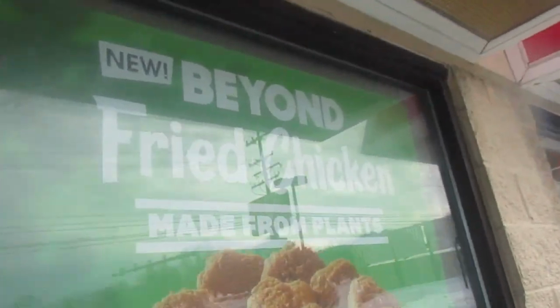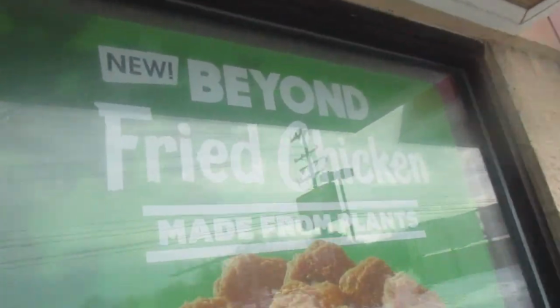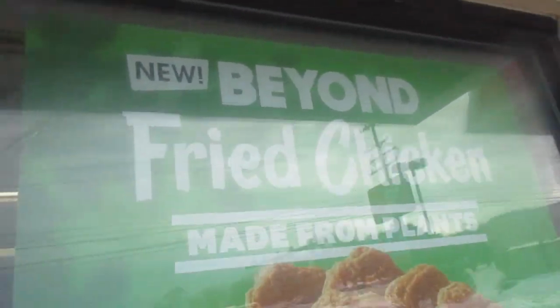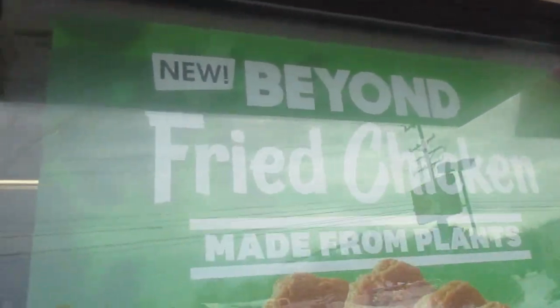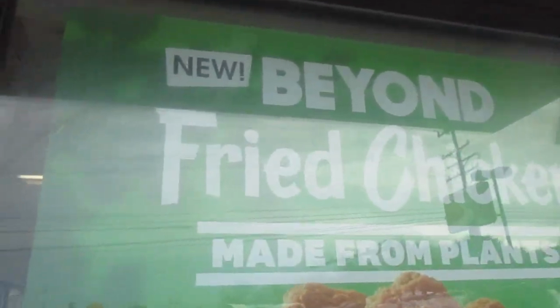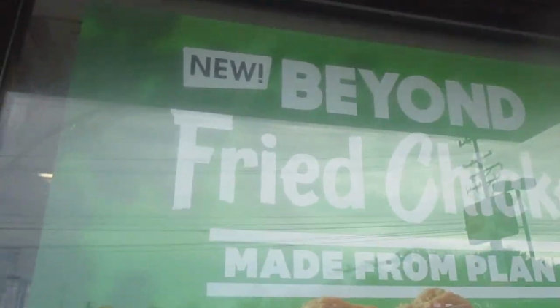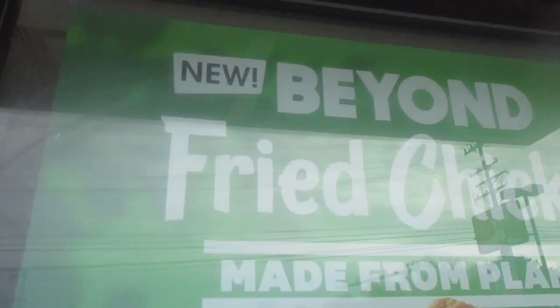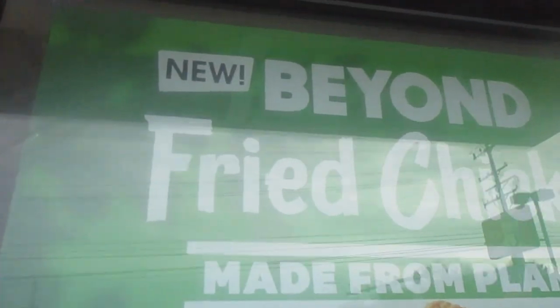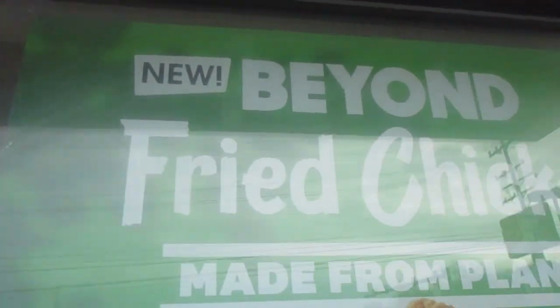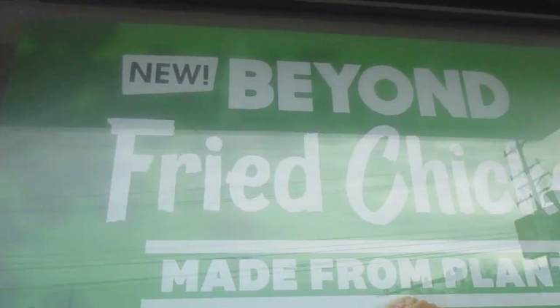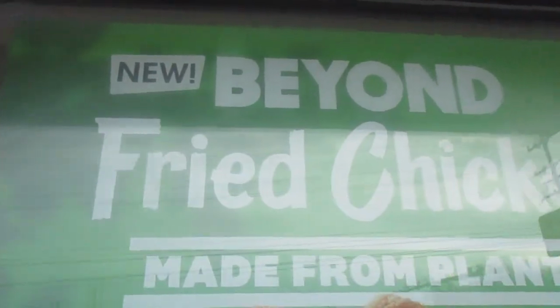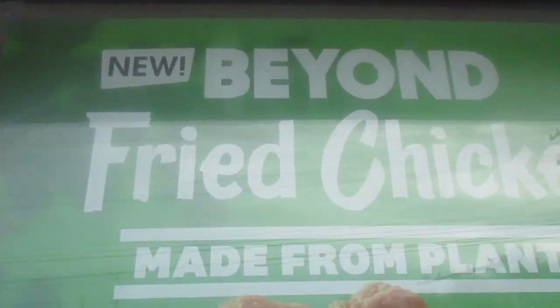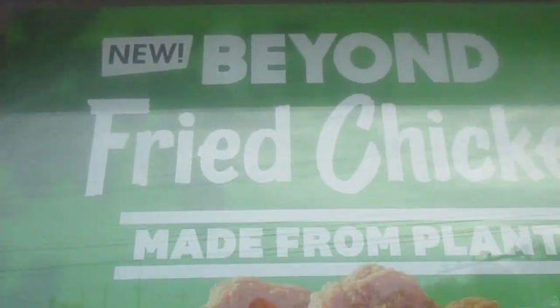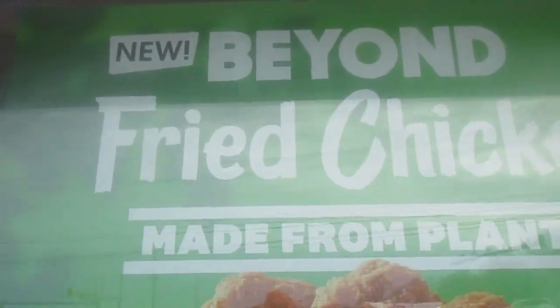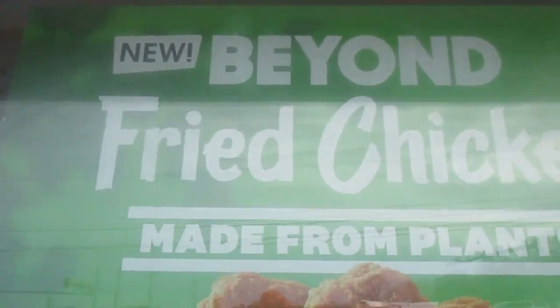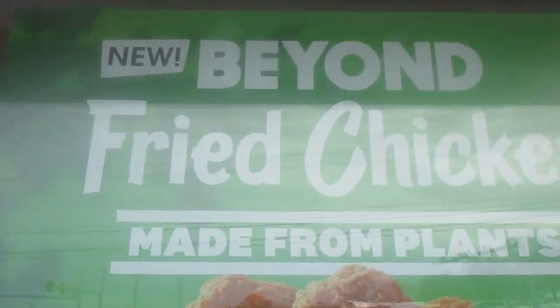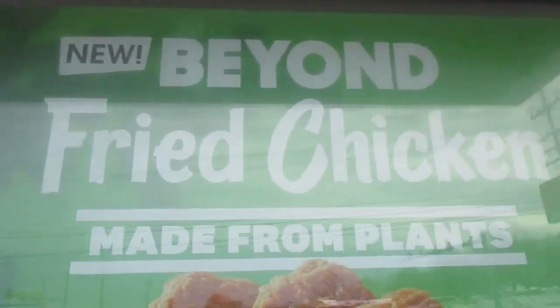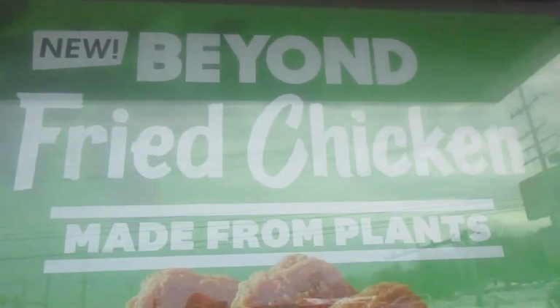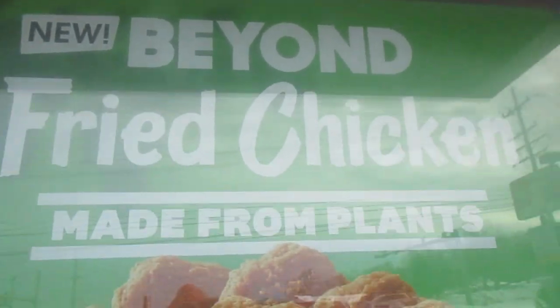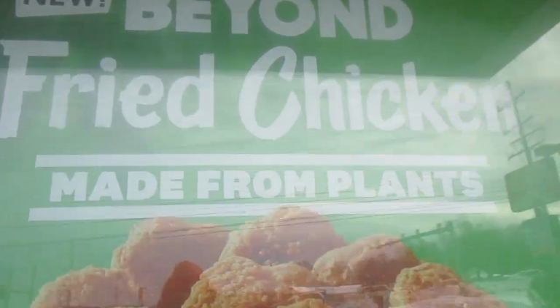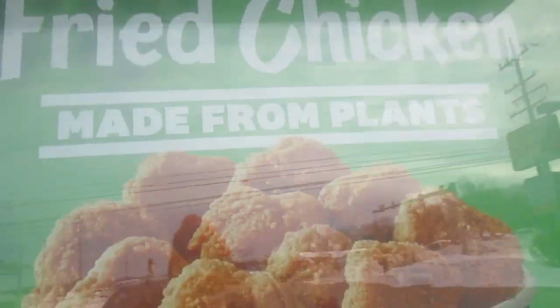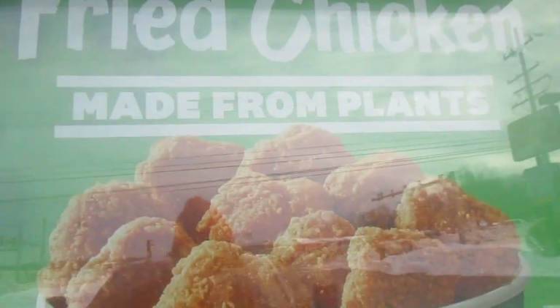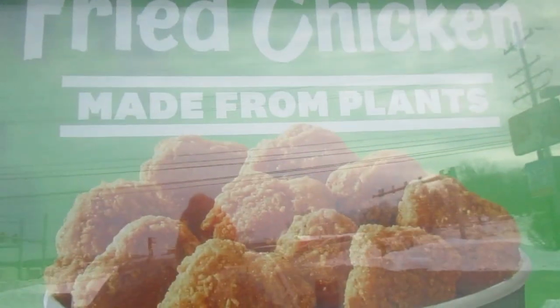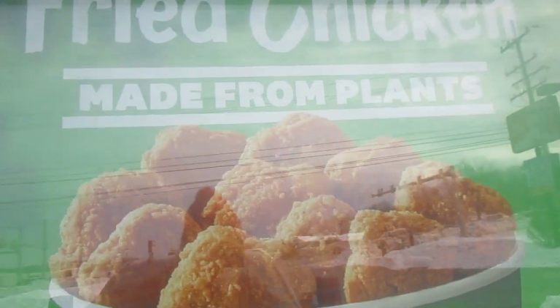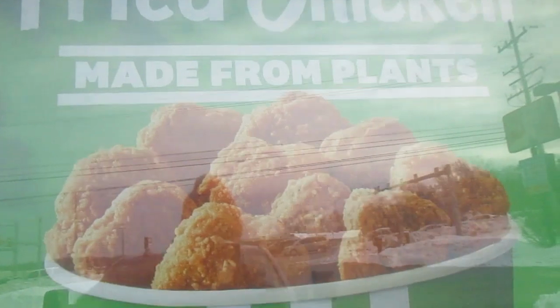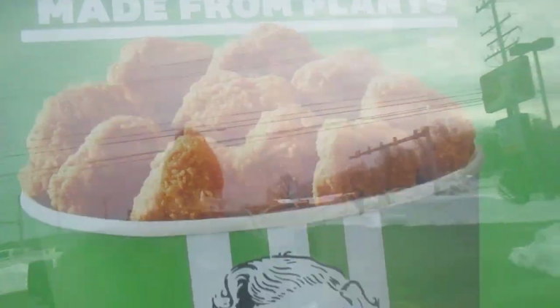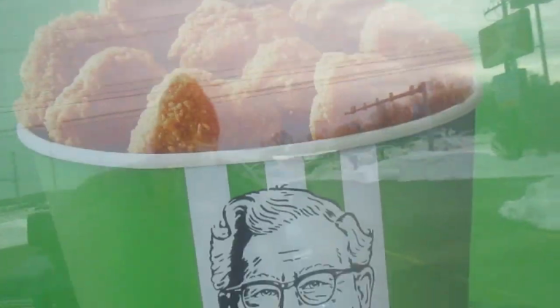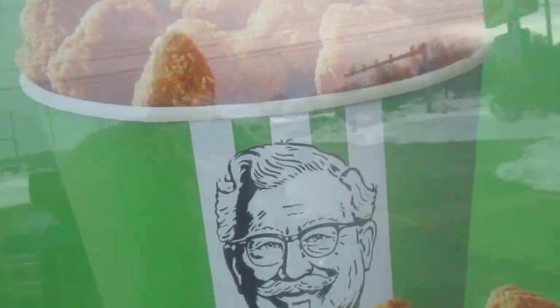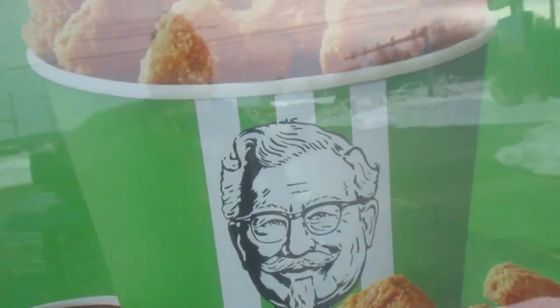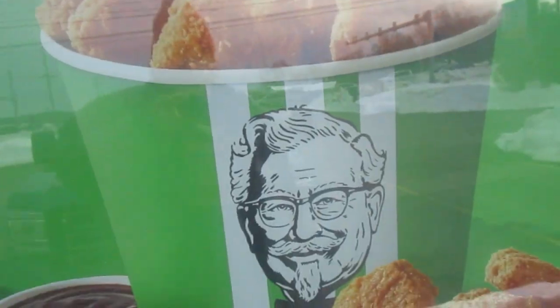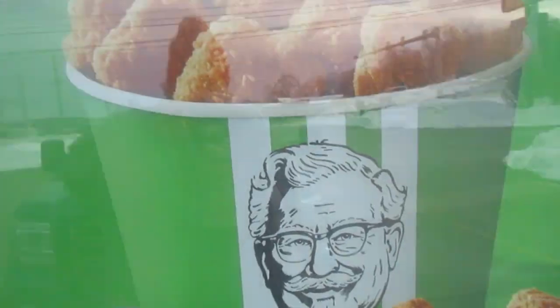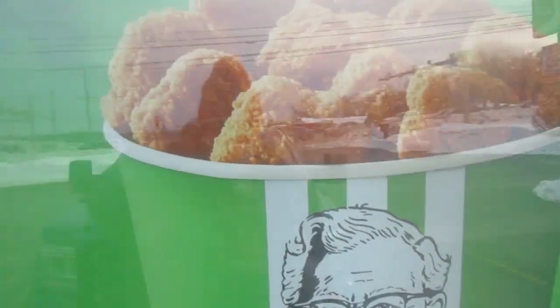Hi, hey my legion! How y'all doing today? I'm gonna try the Beyond fried chicken nuggets.